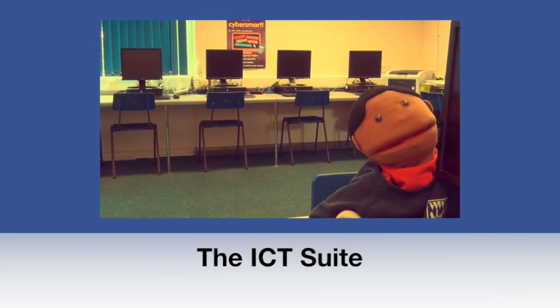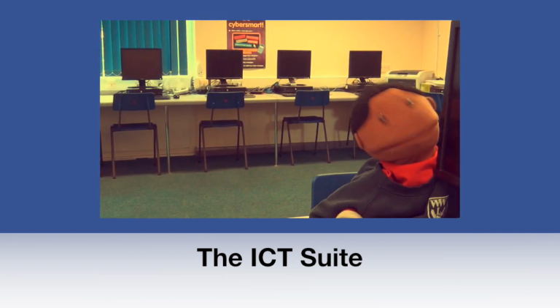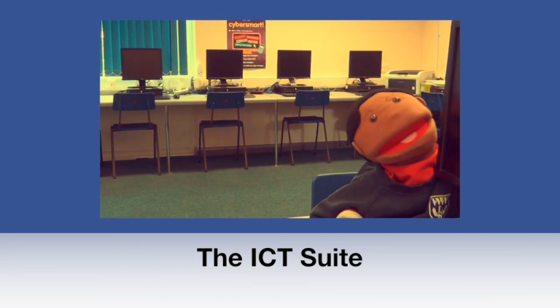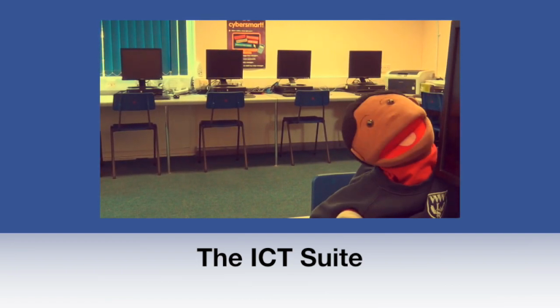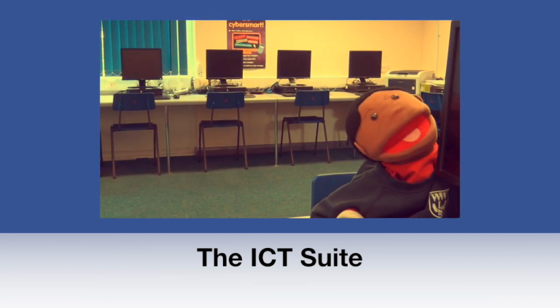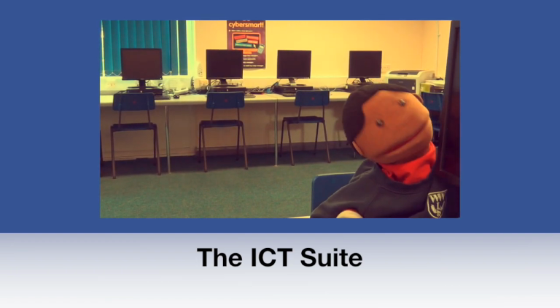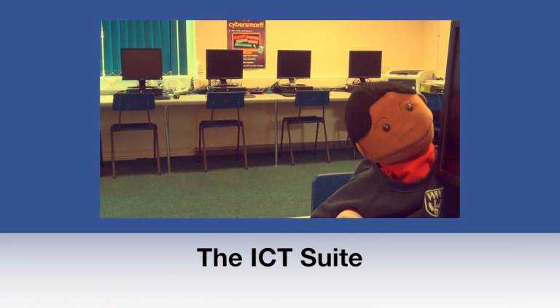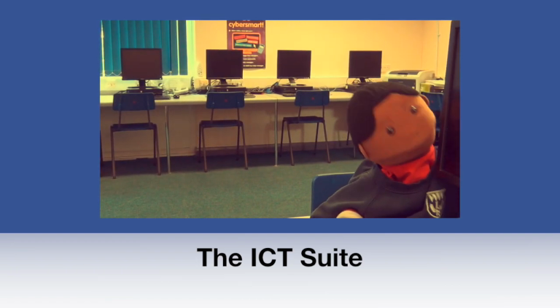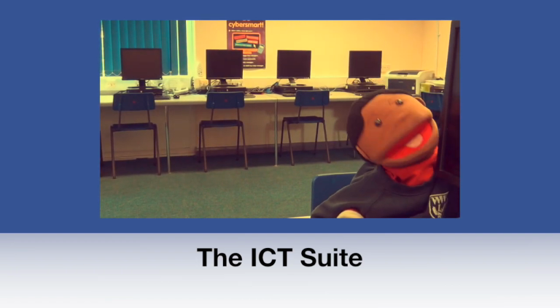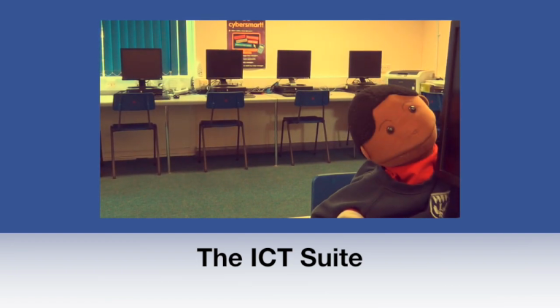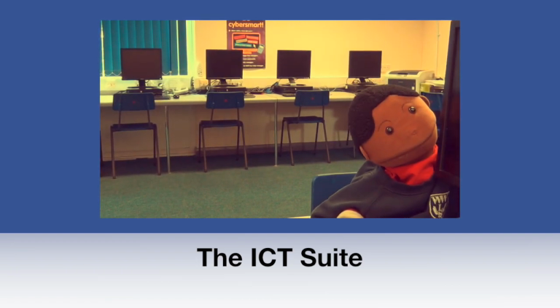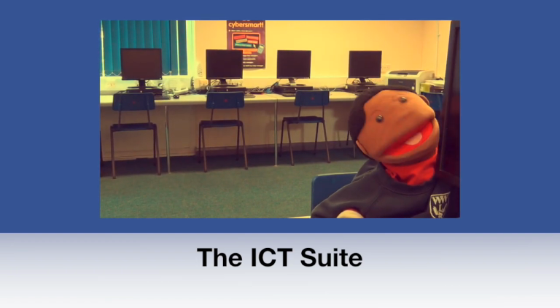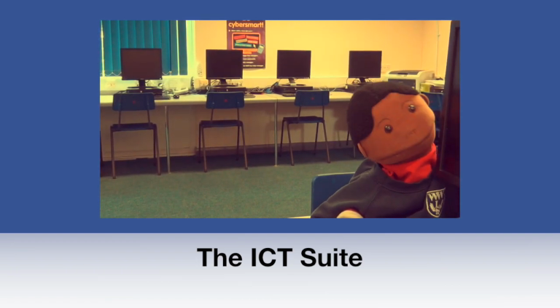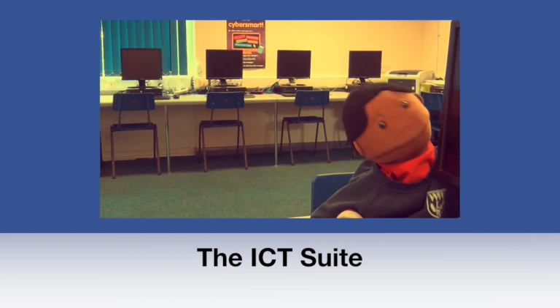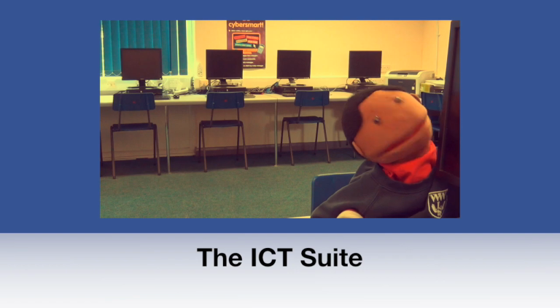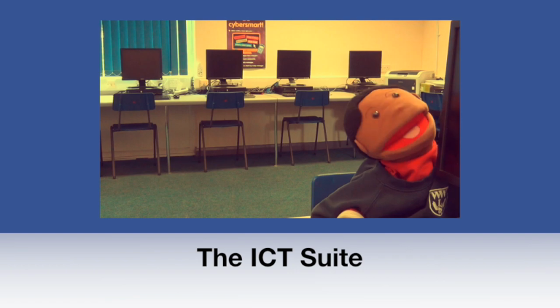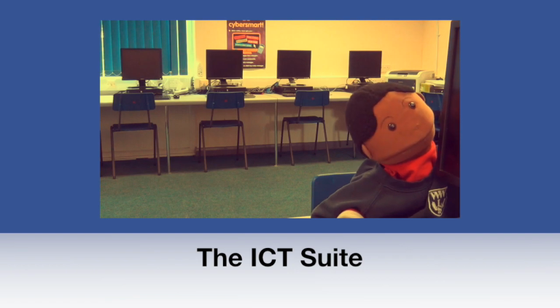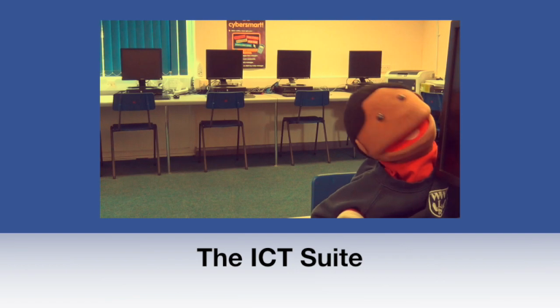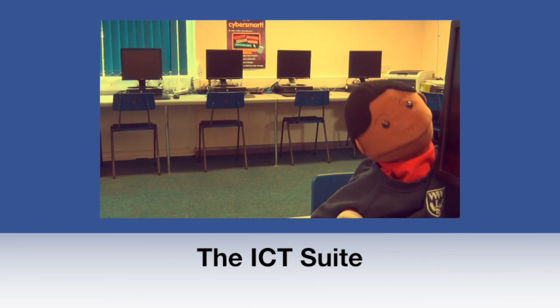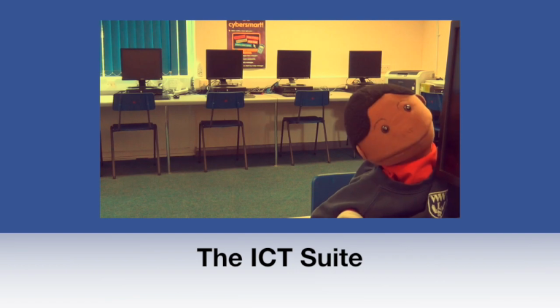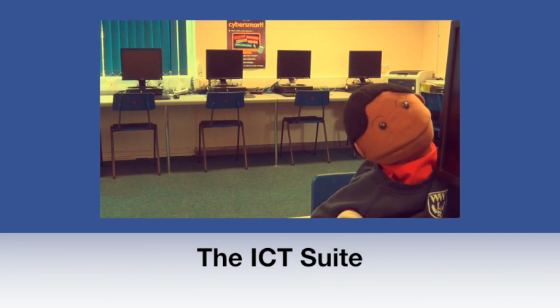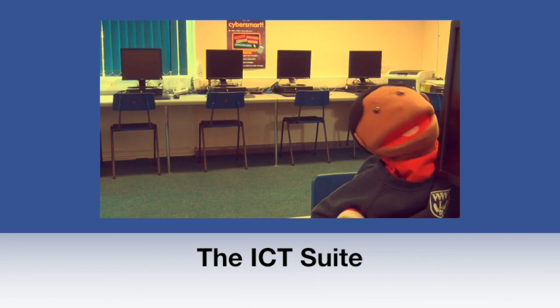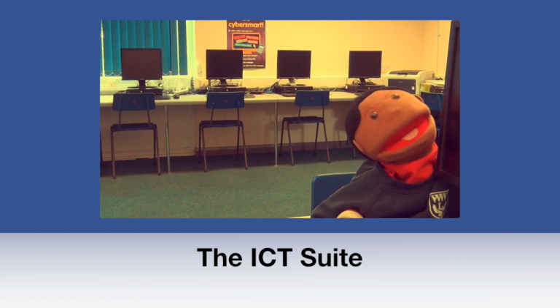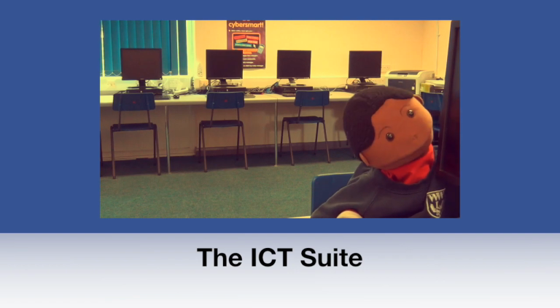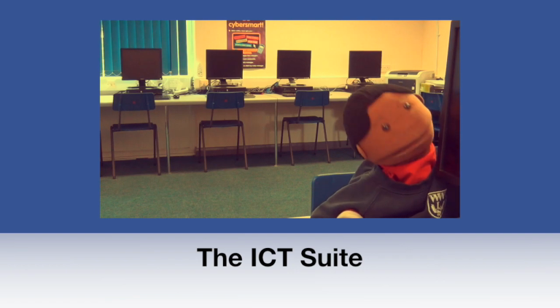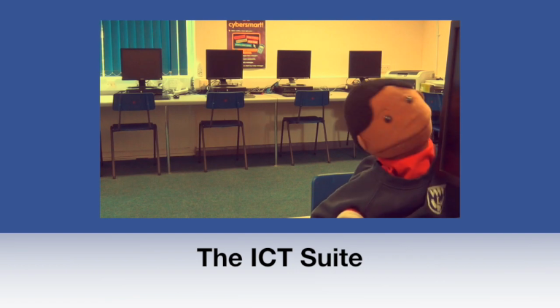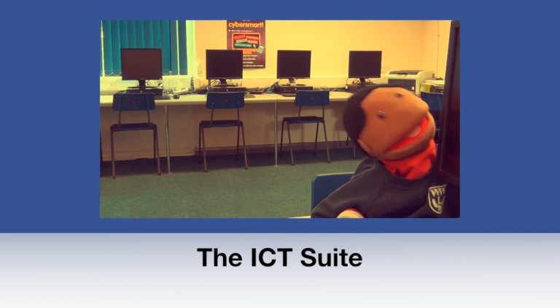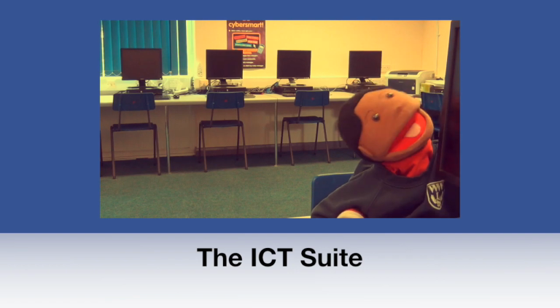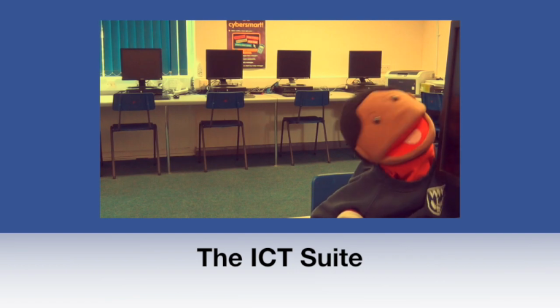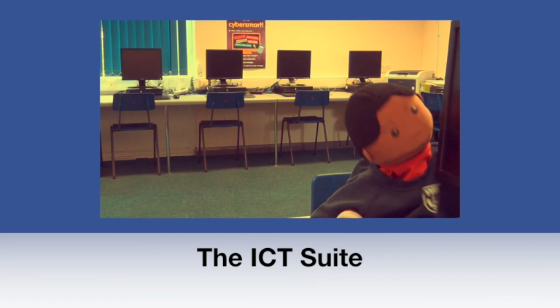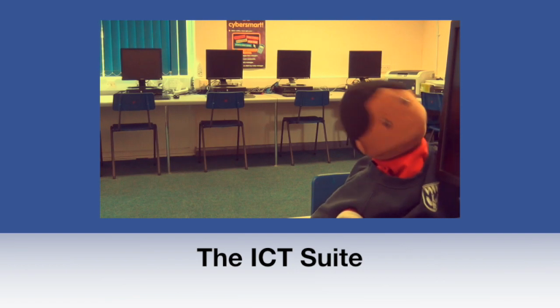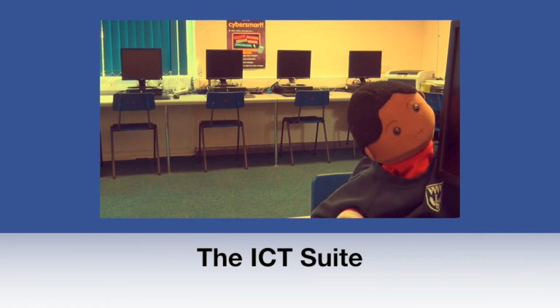This is our ICT suite. This is where we do Scratch, Codu and Python coding.